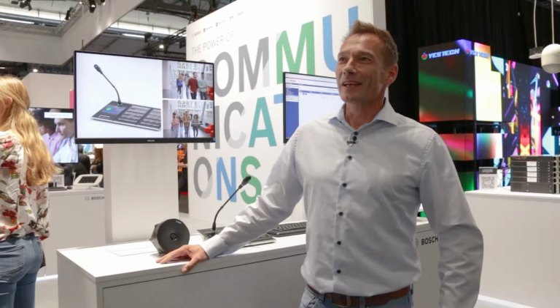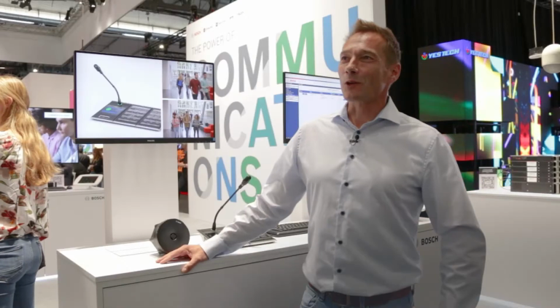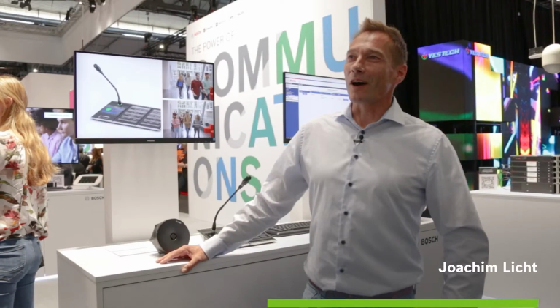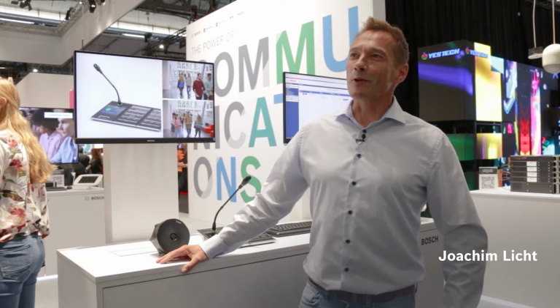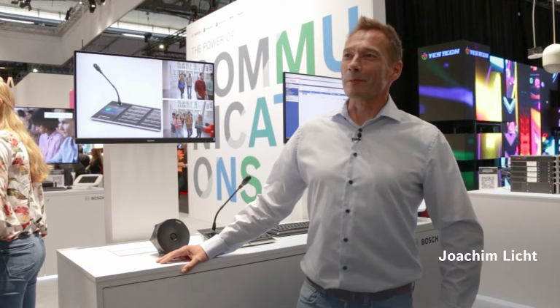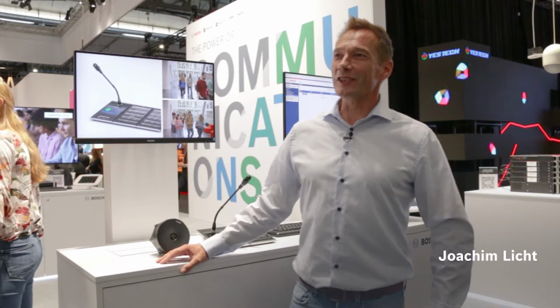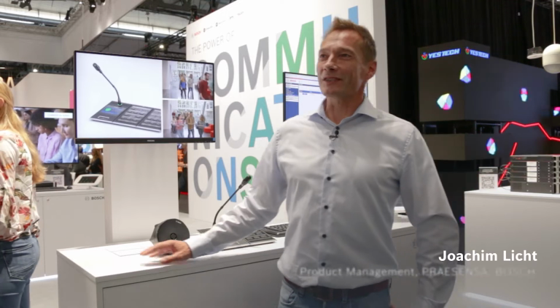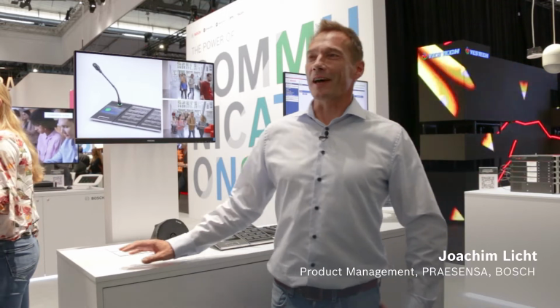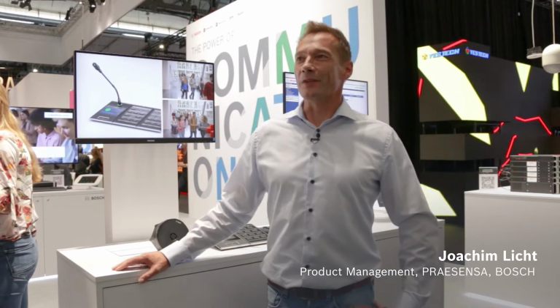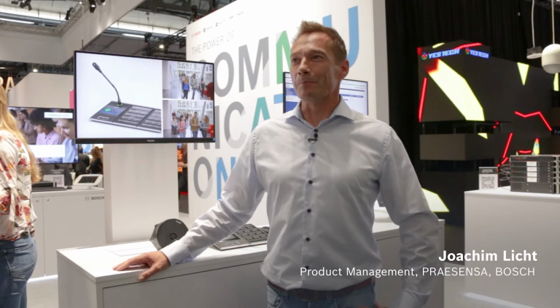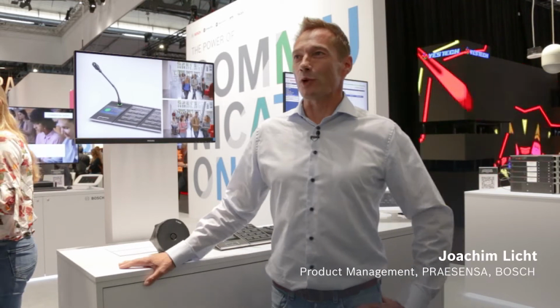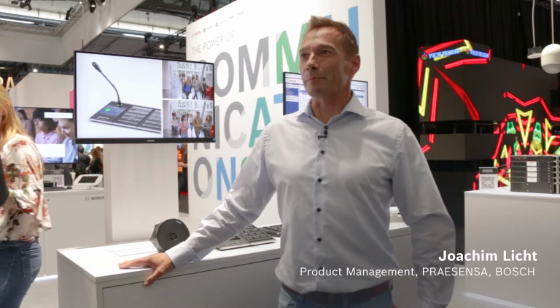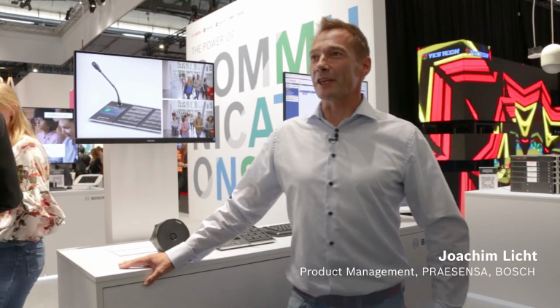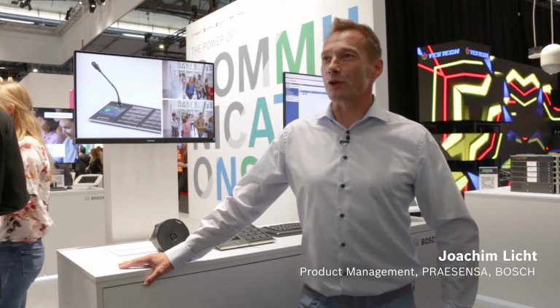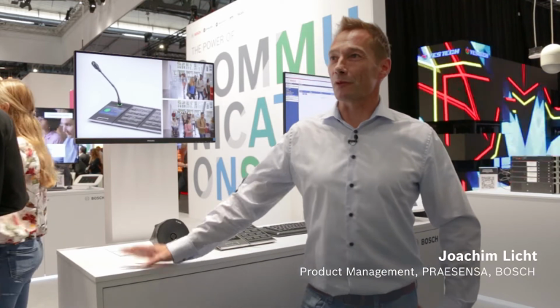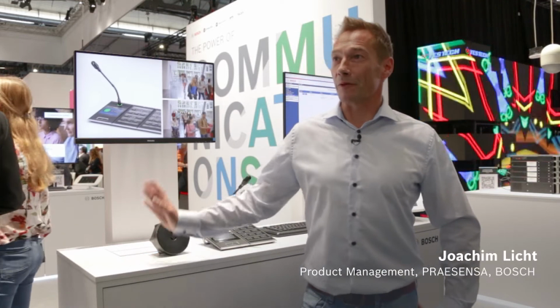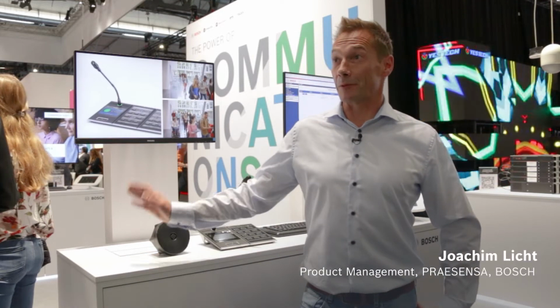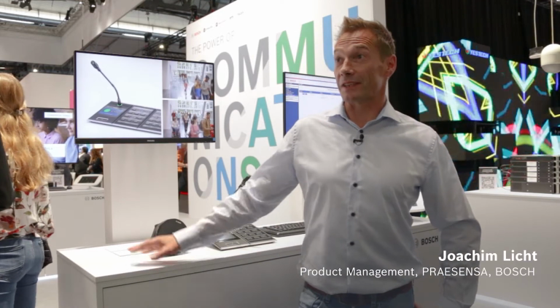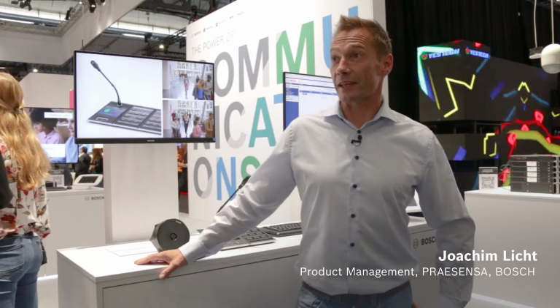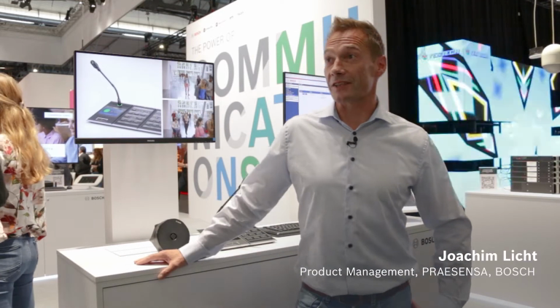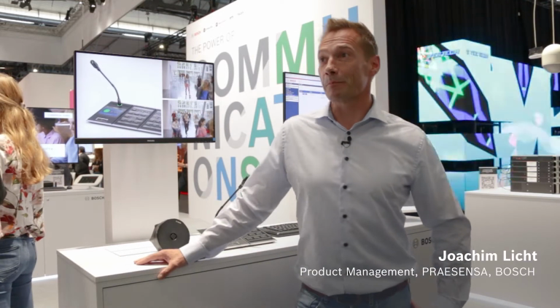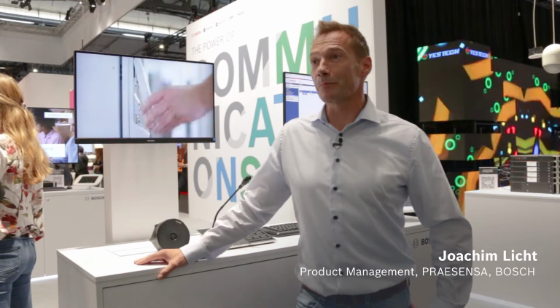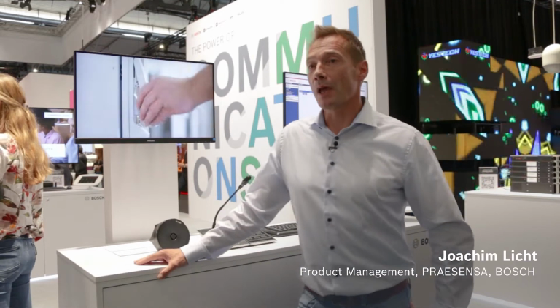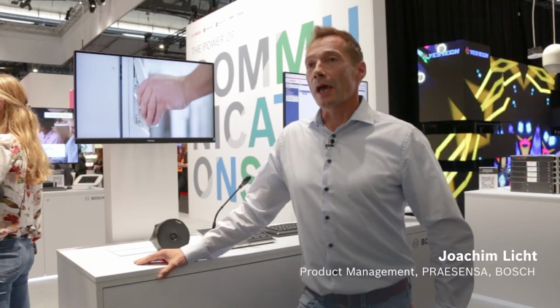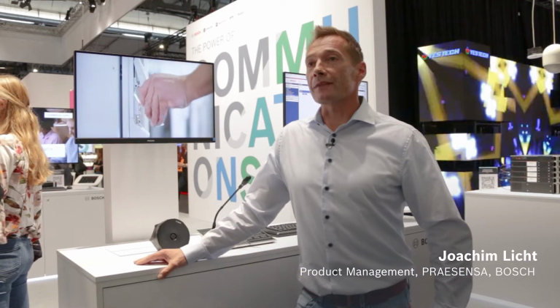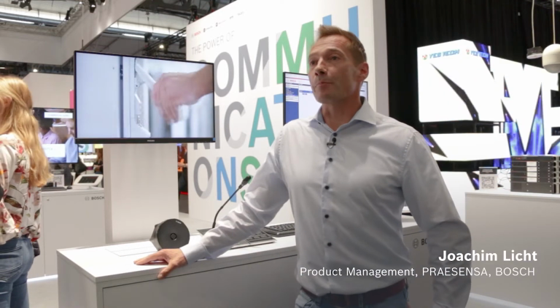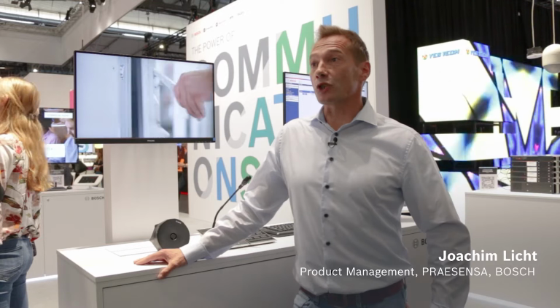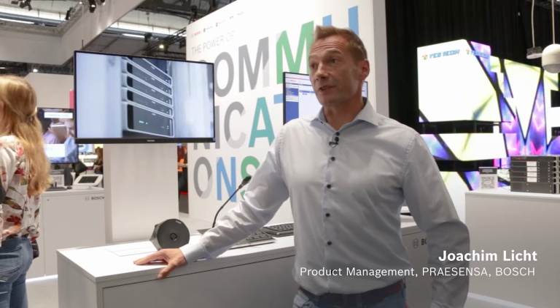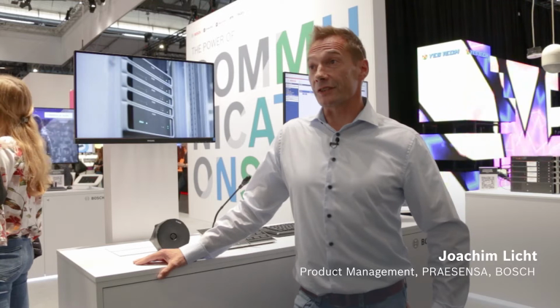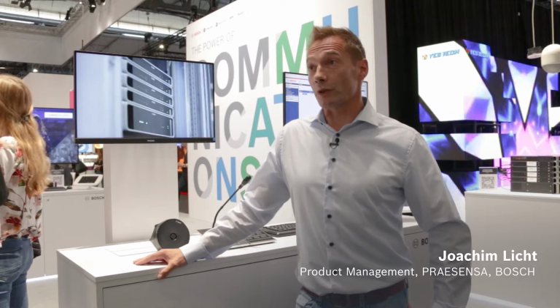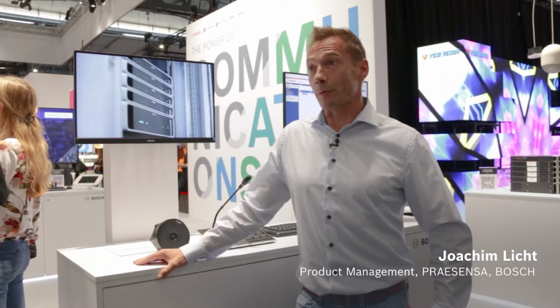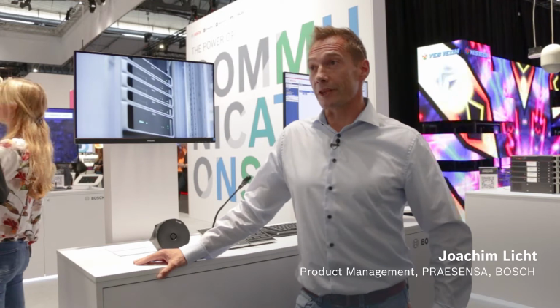I'm Joachim Licht, the product manager of the PreSensor system at the Bosch Business Unit Communication.